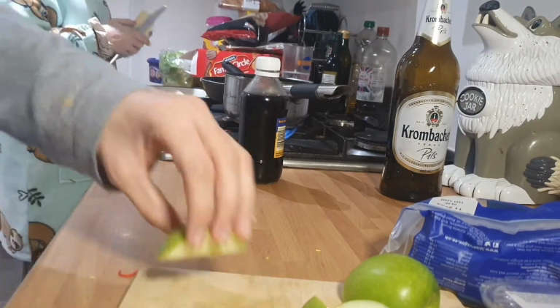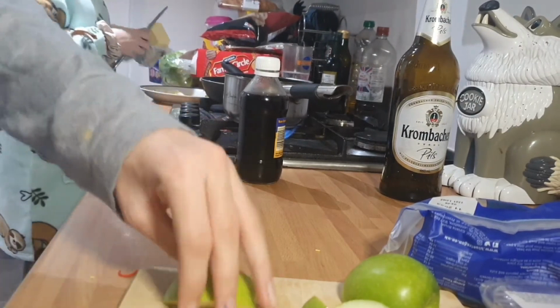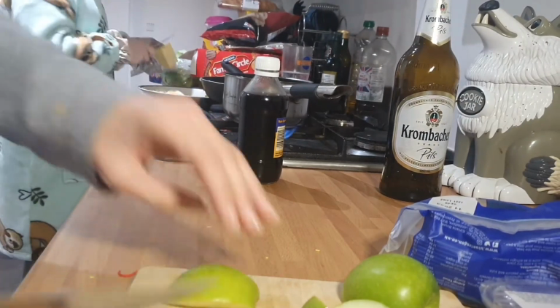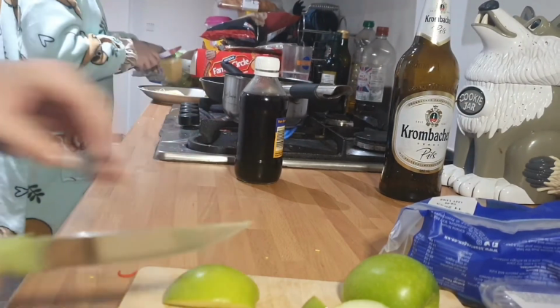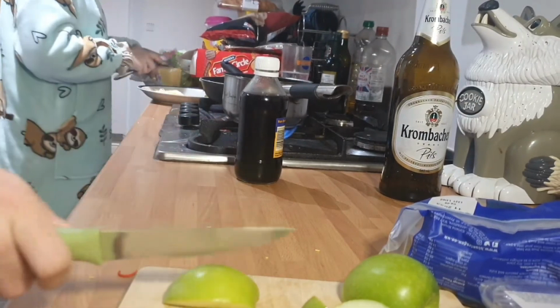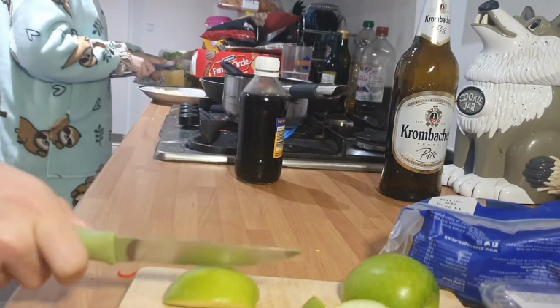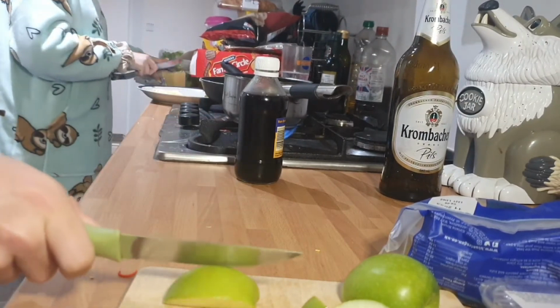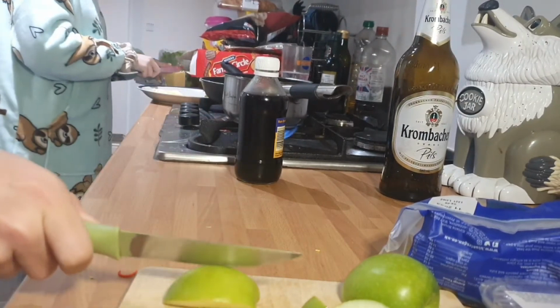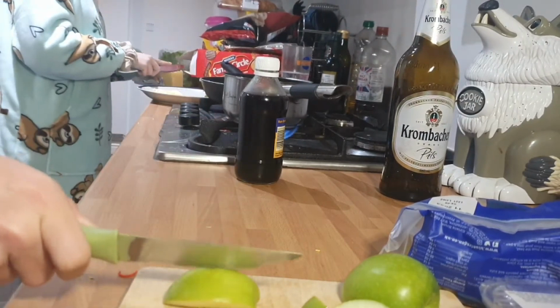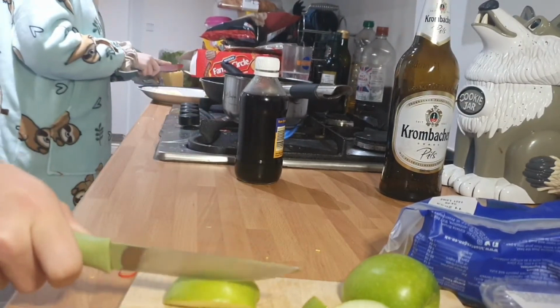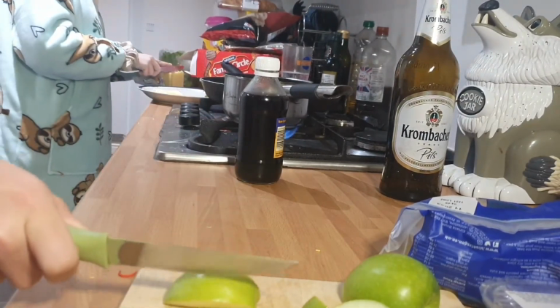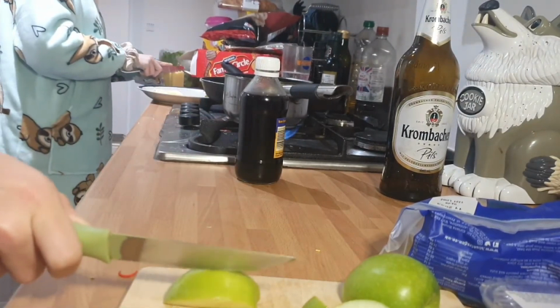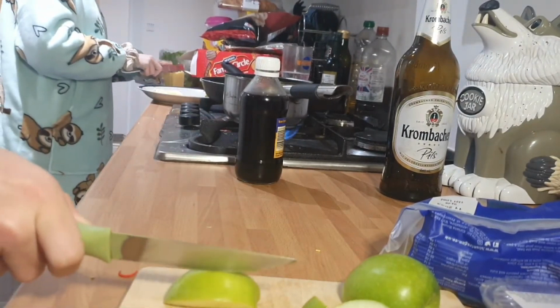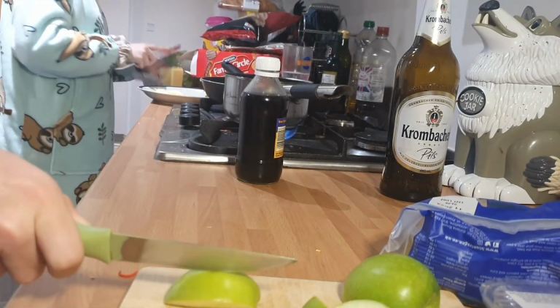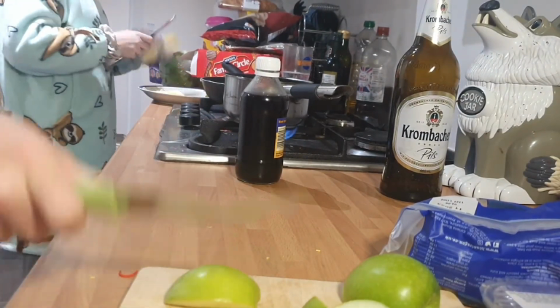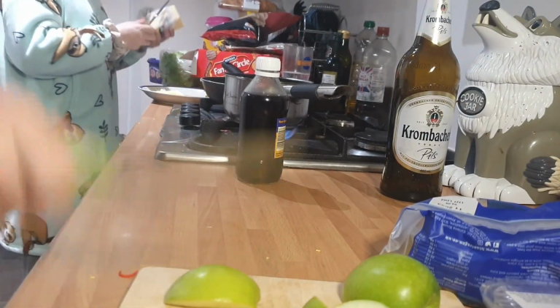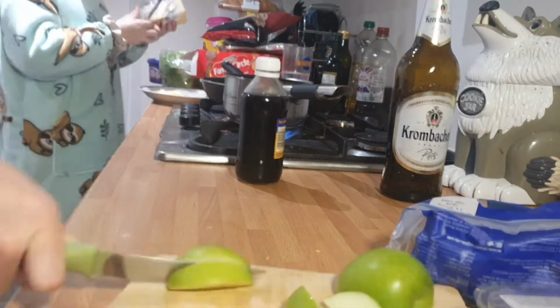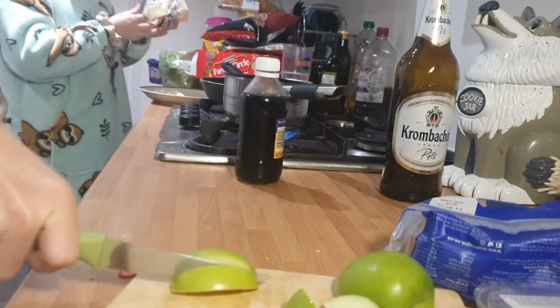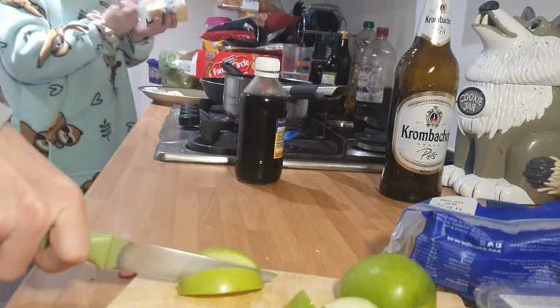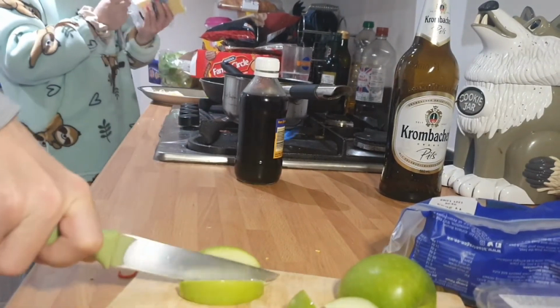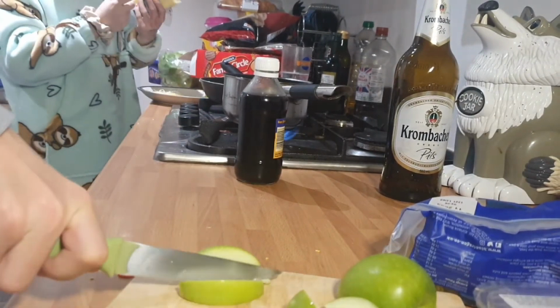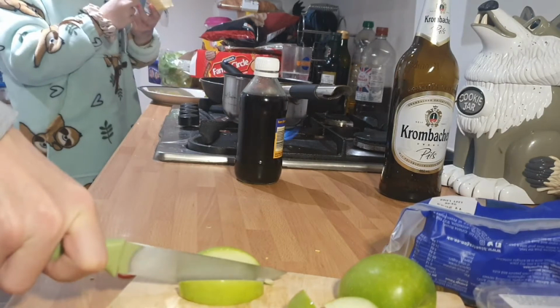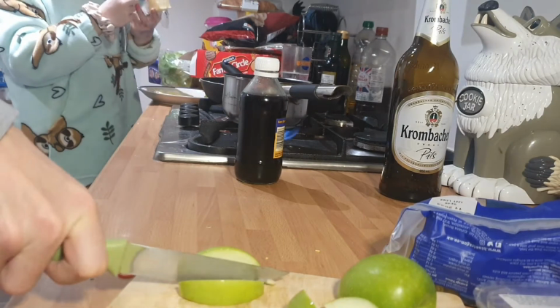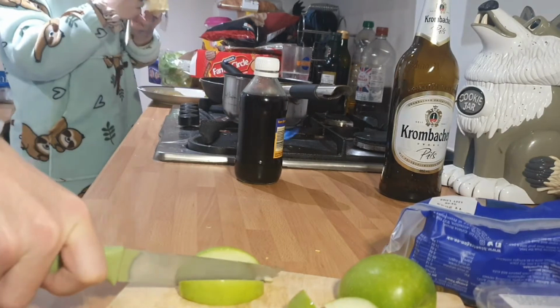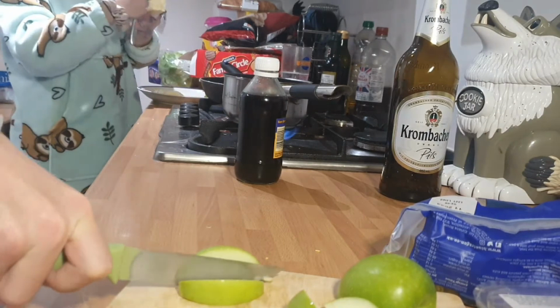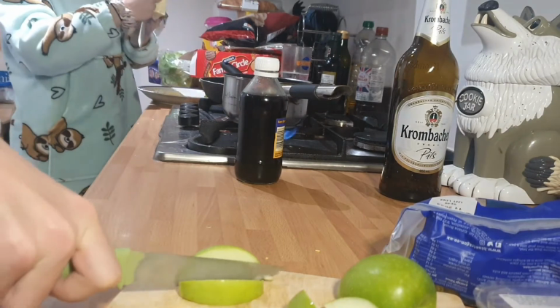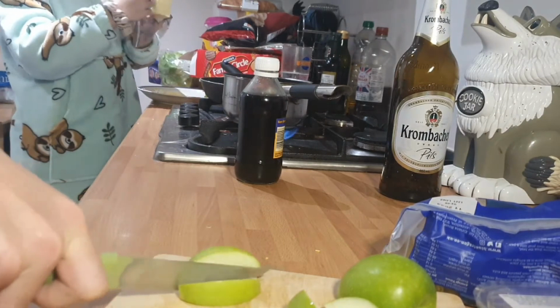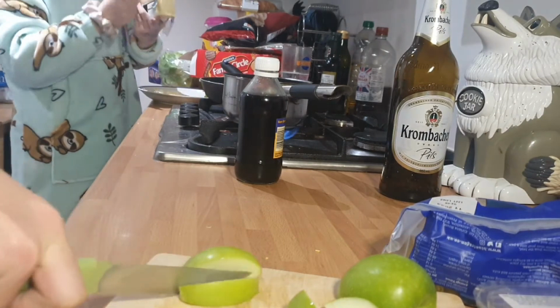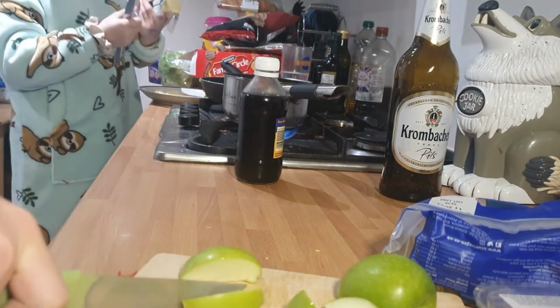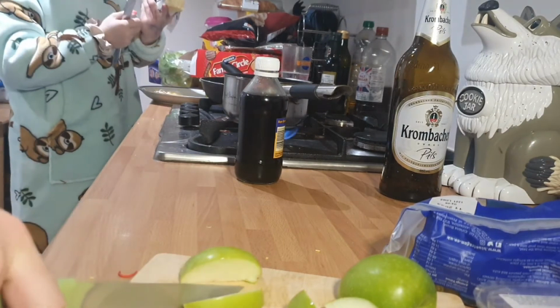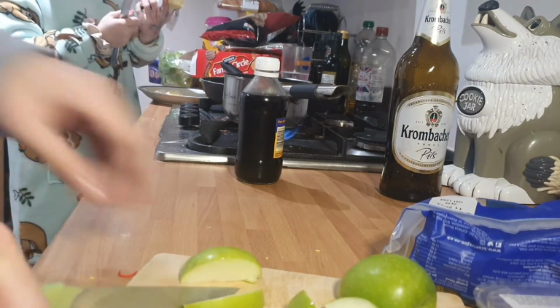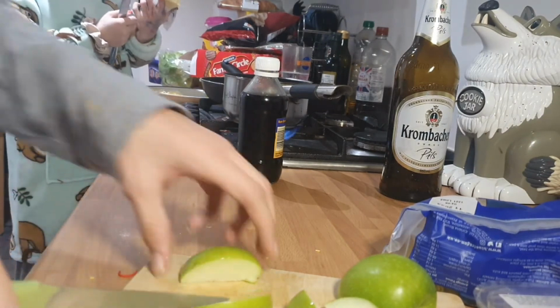Did any of those go flying in my face? What — the knife or the apple? Both.